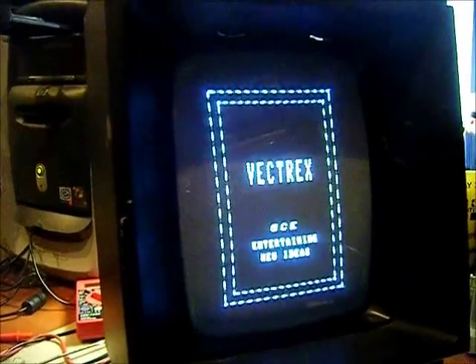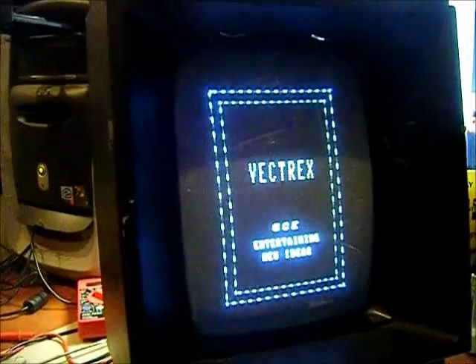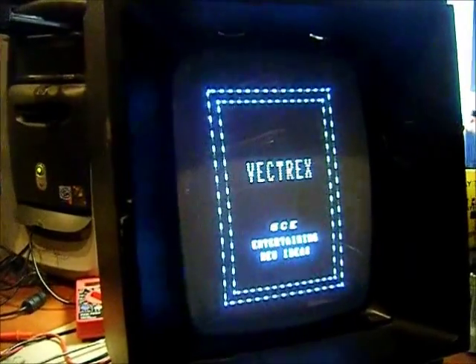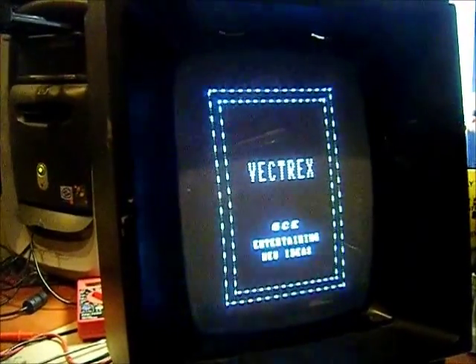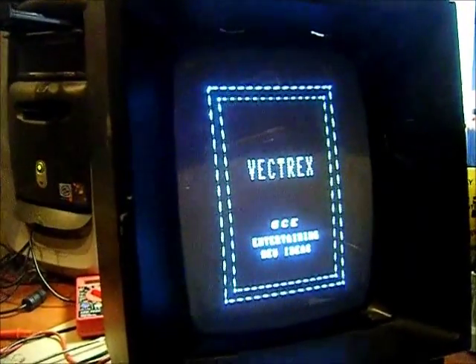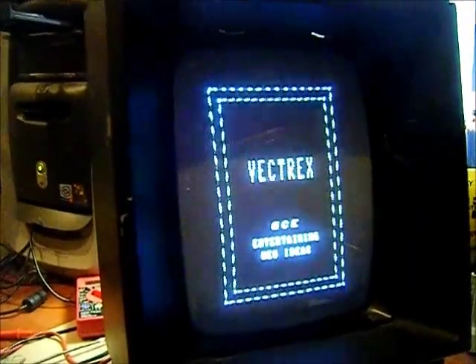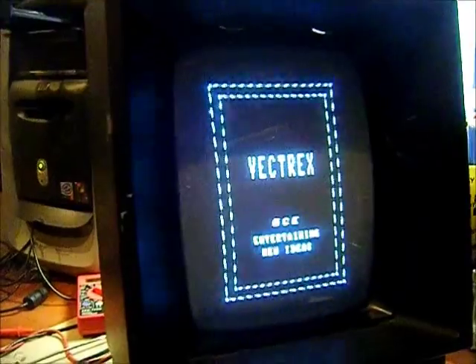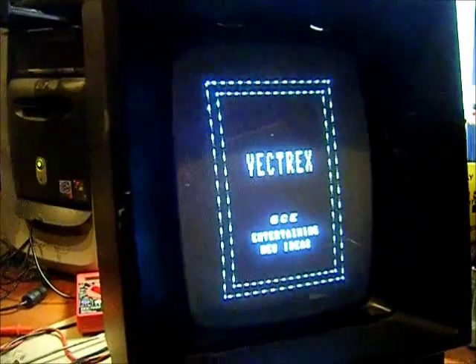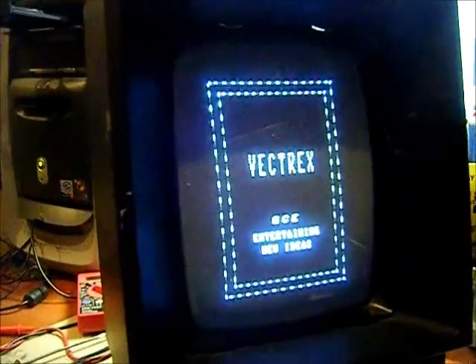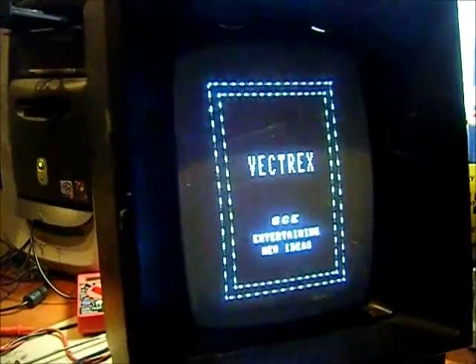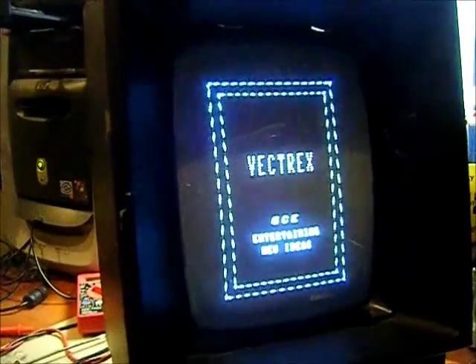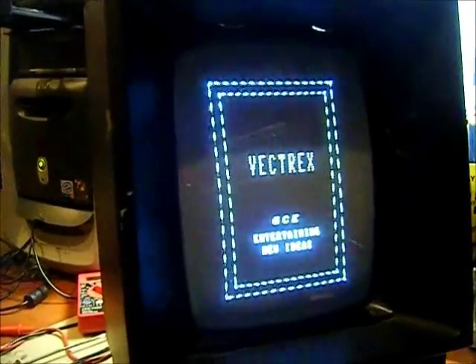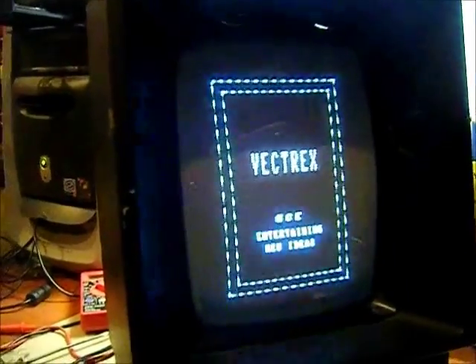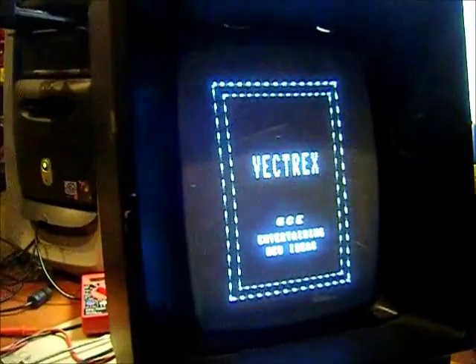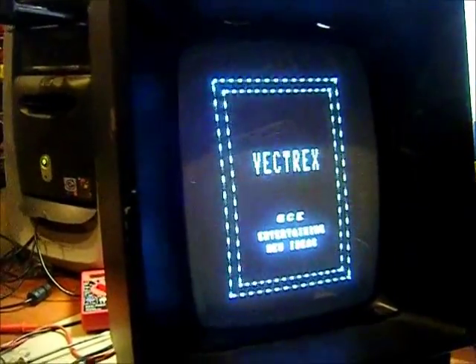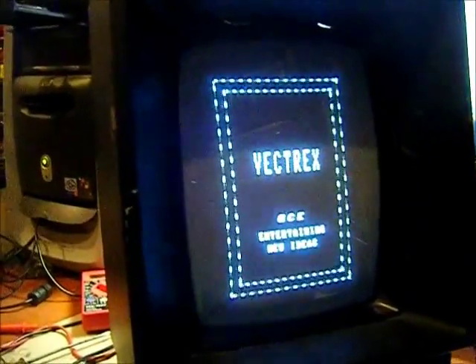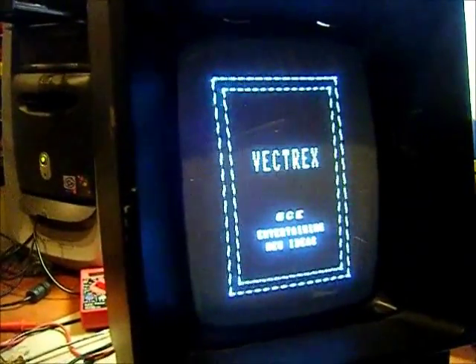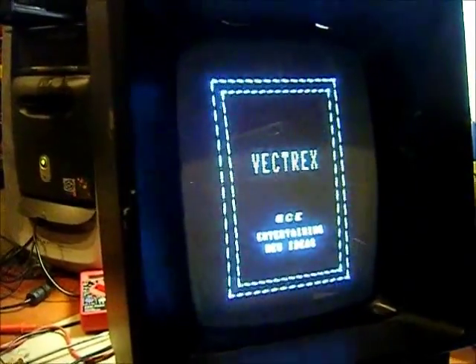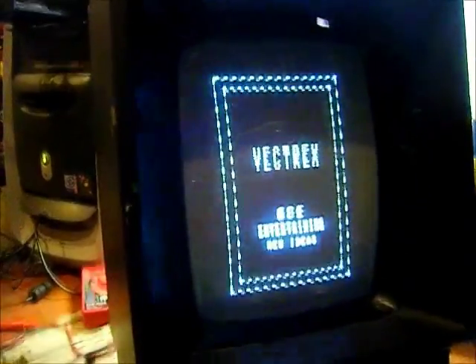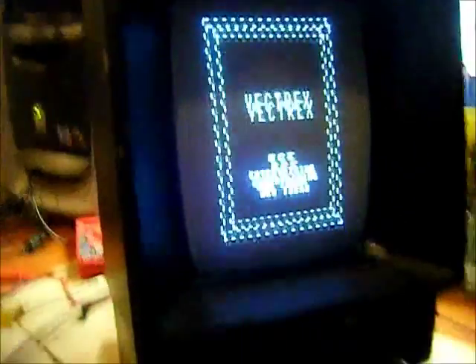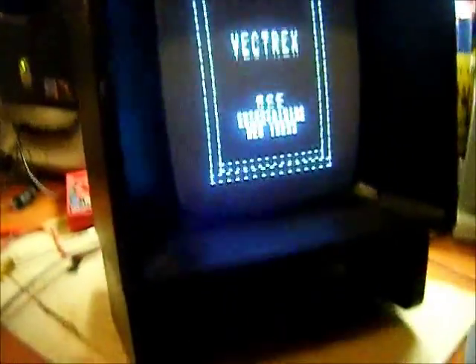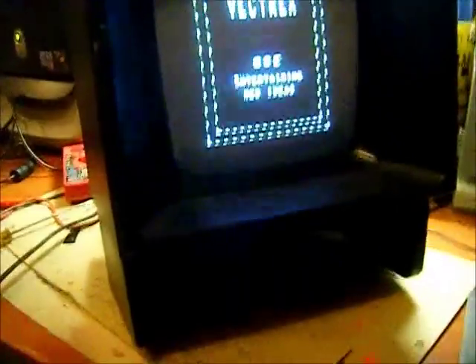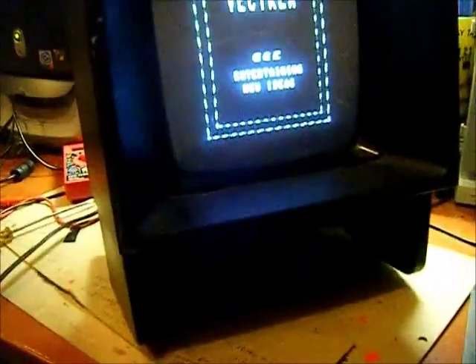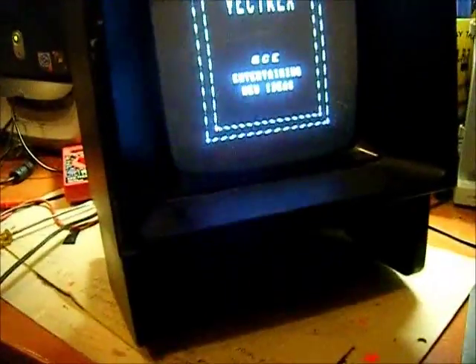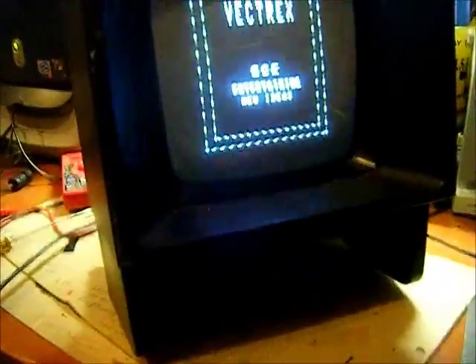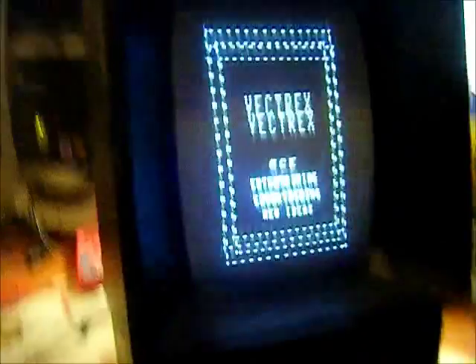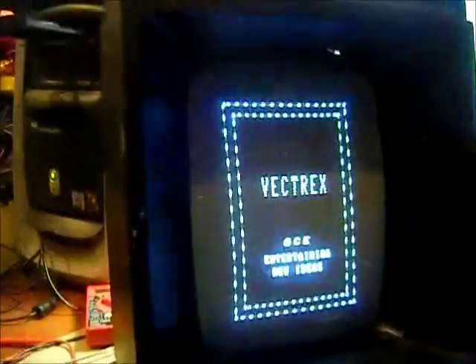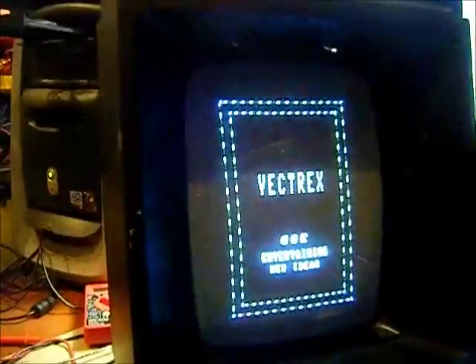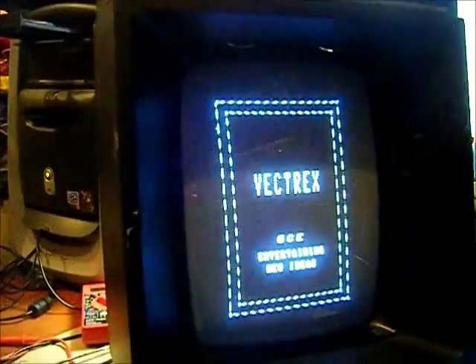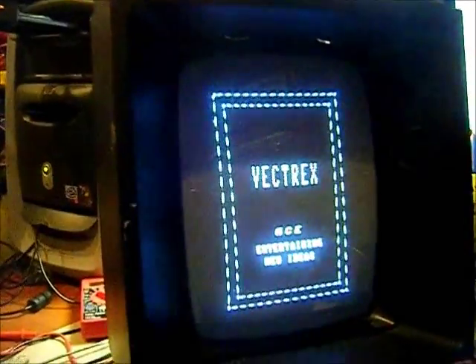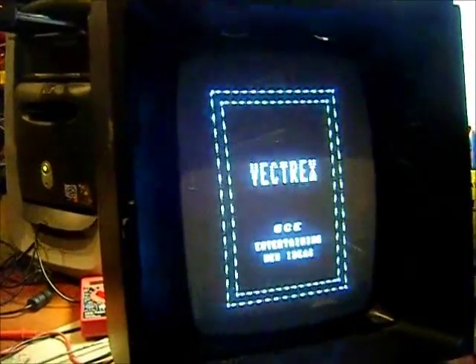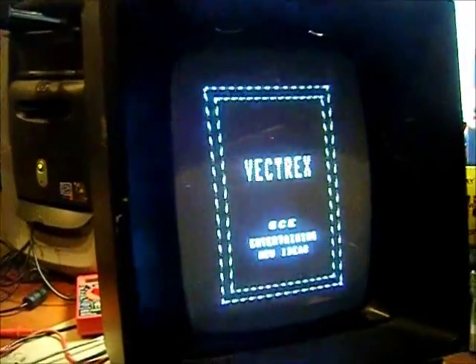Awesome — got me a working Vectrex for 30 bucks. Cool!